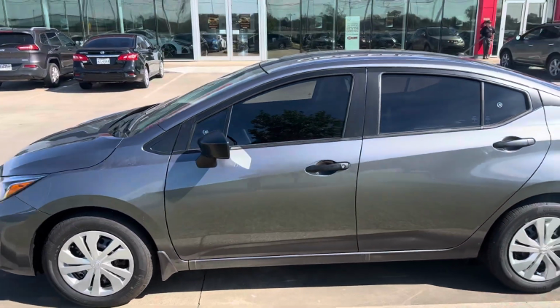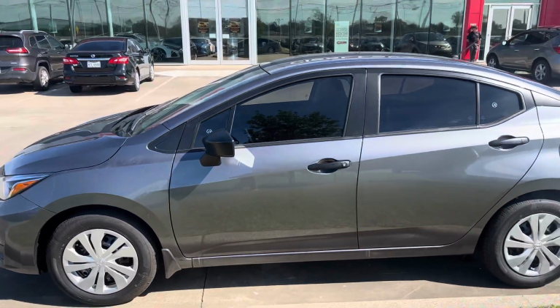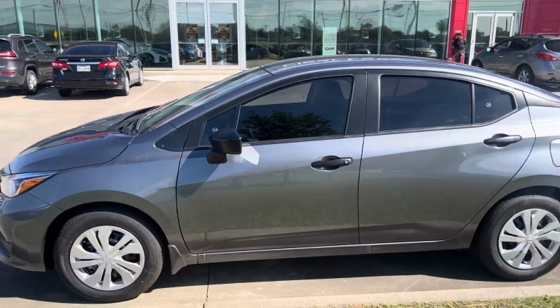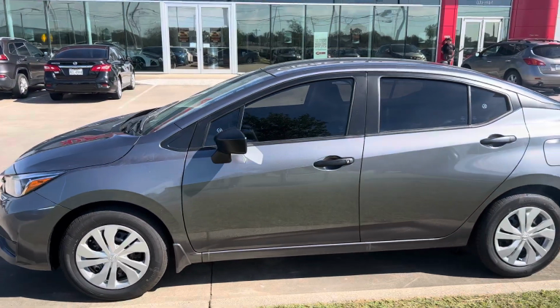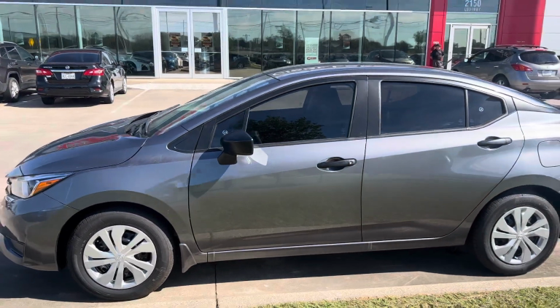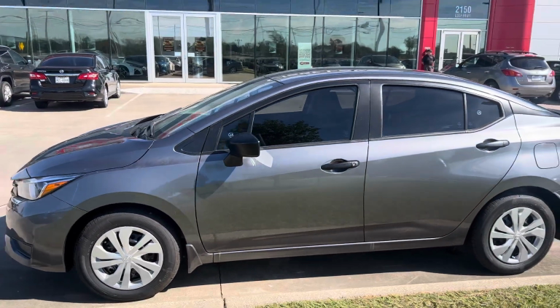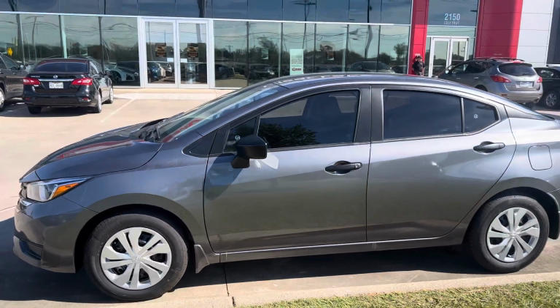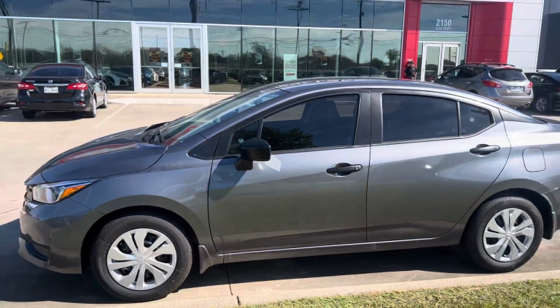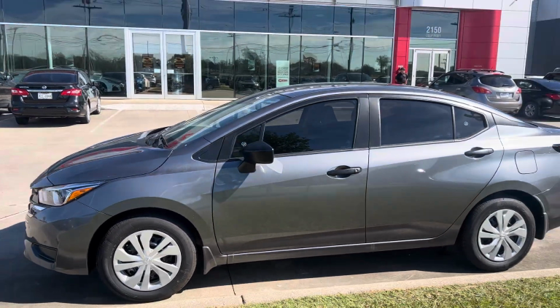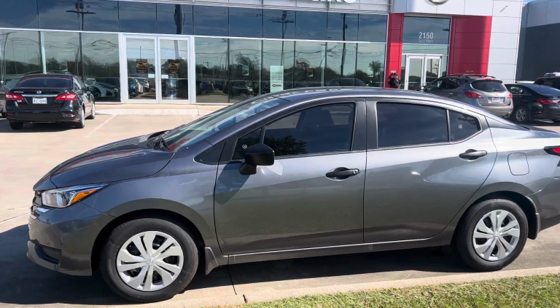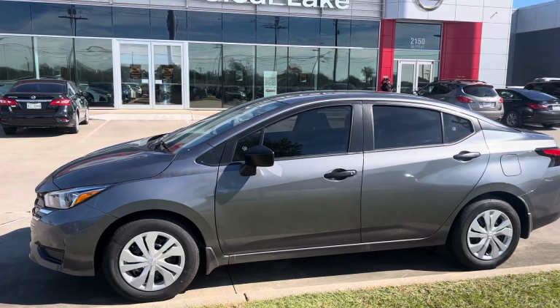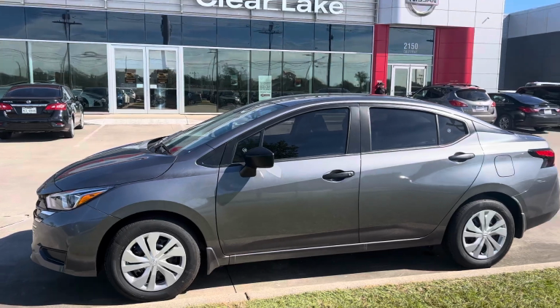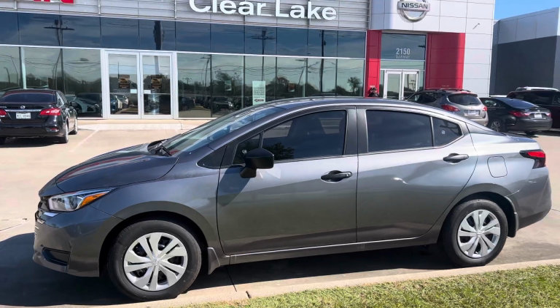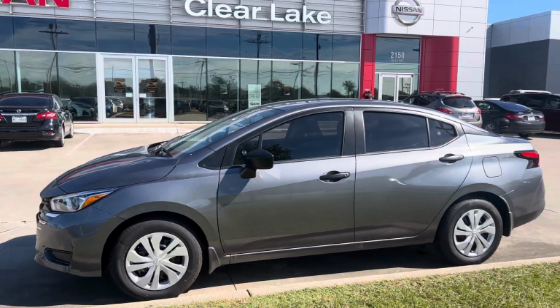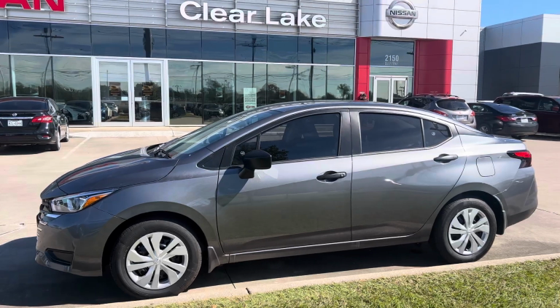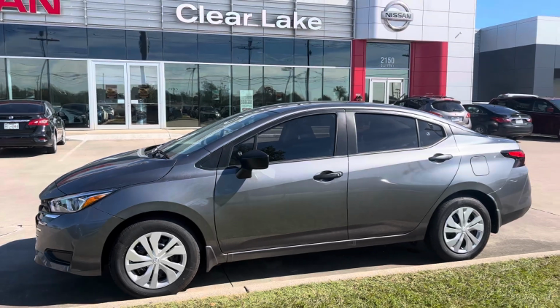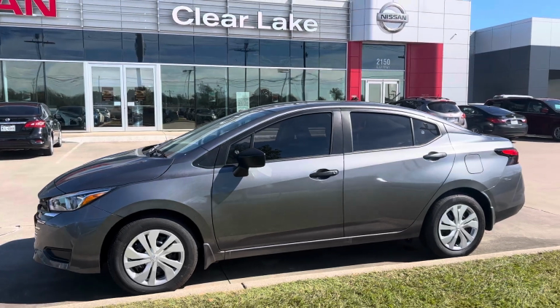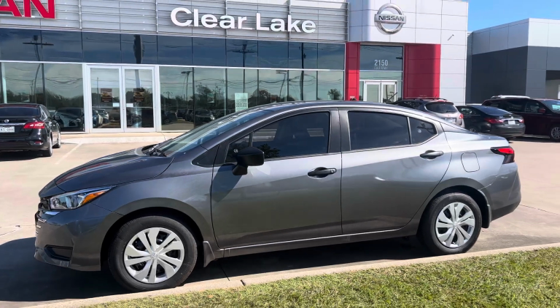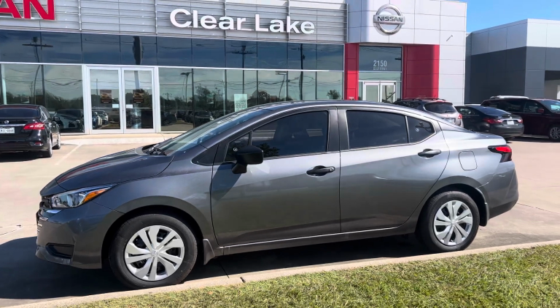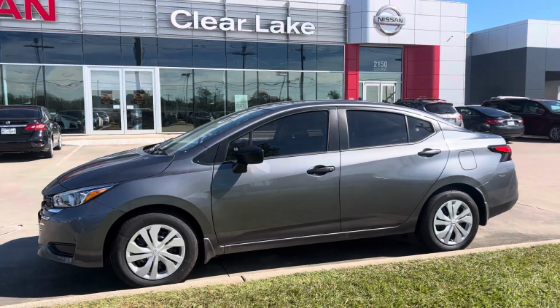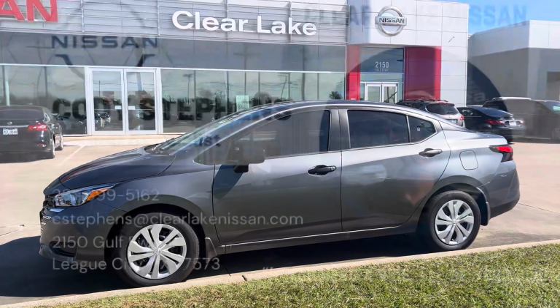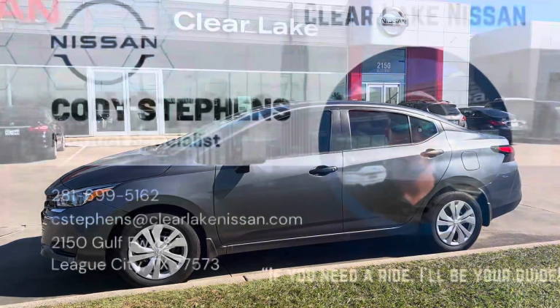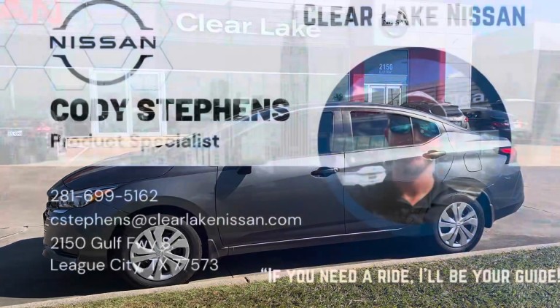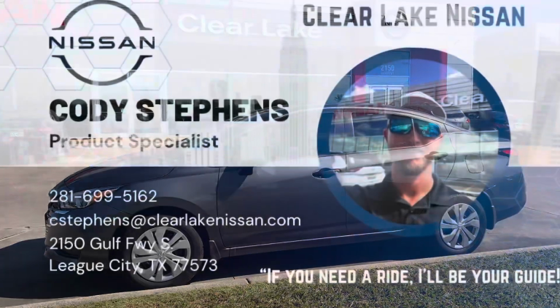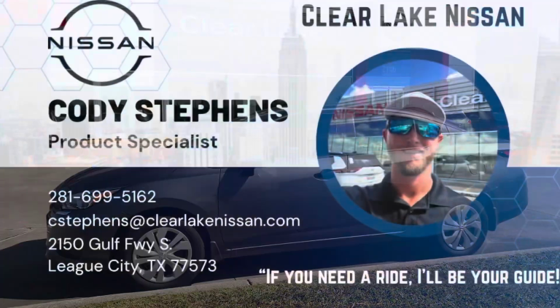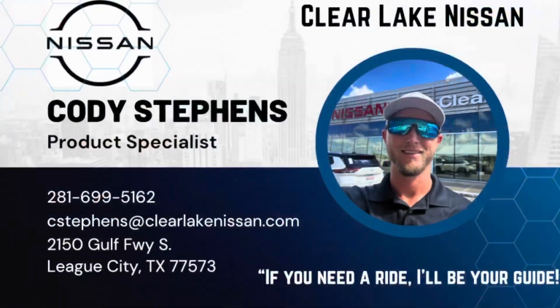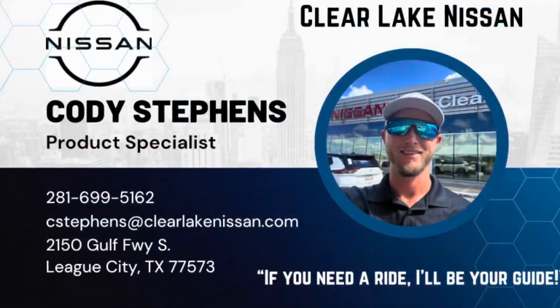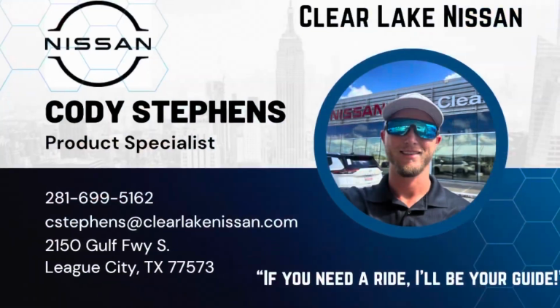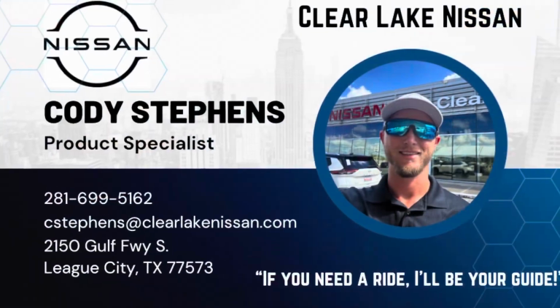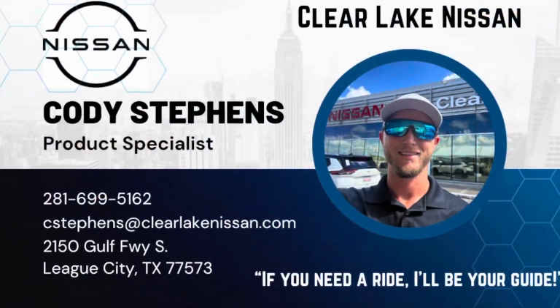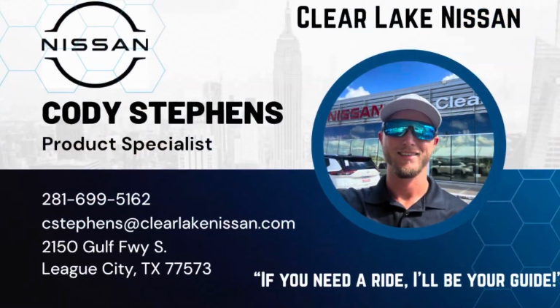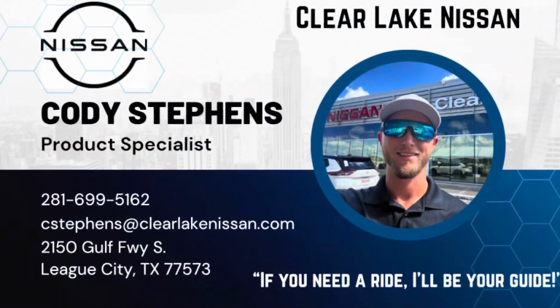So please let me know if you have any questions. And remember, if you need a ride, I'll be your guide.